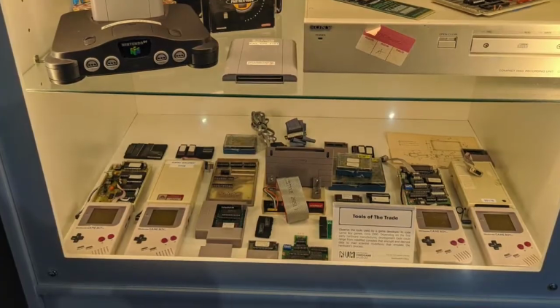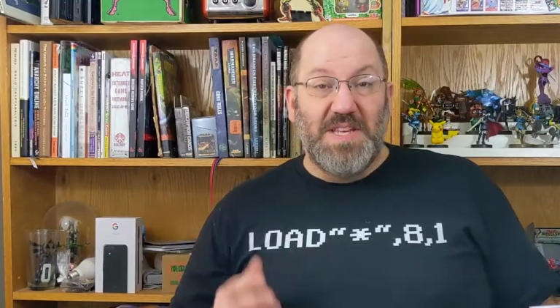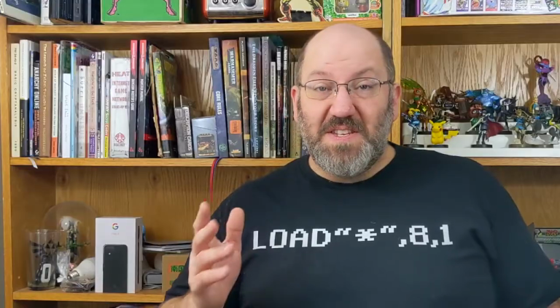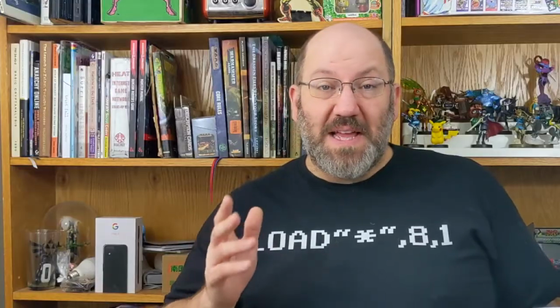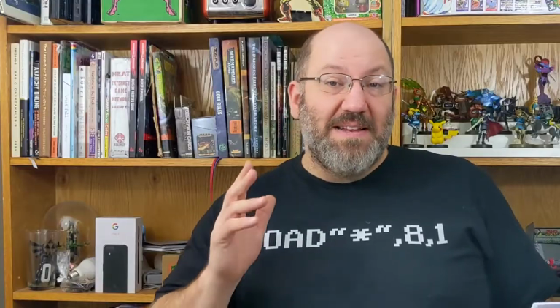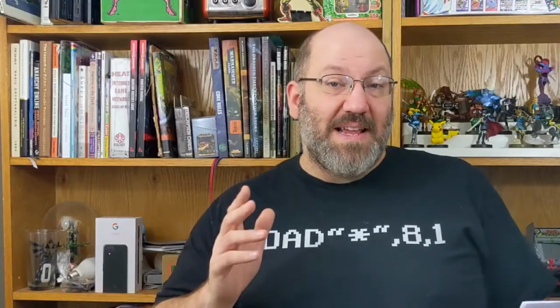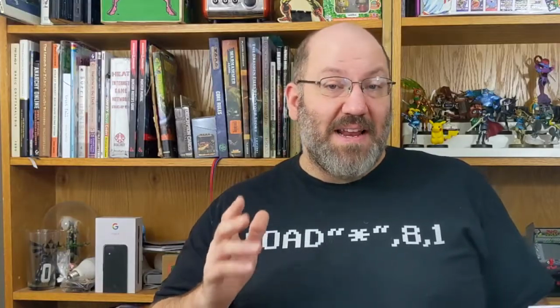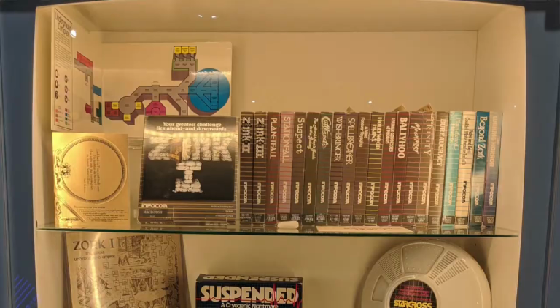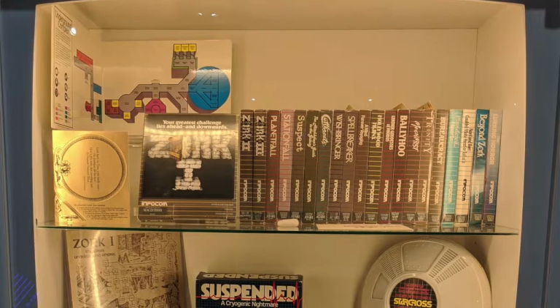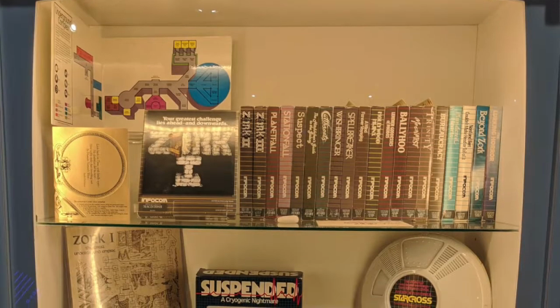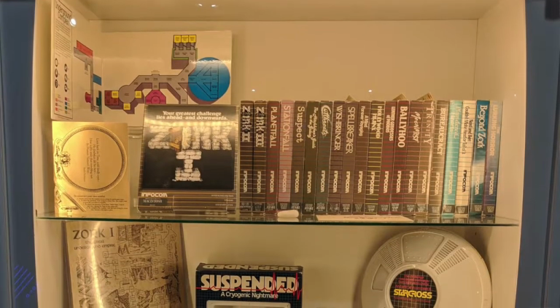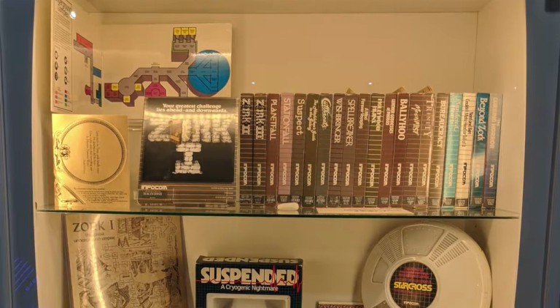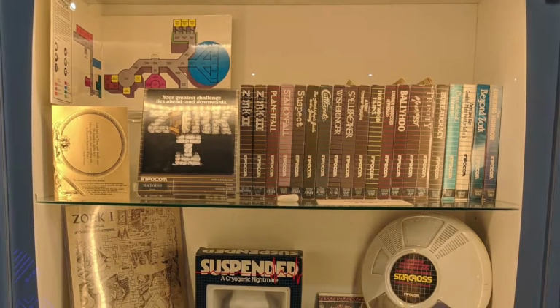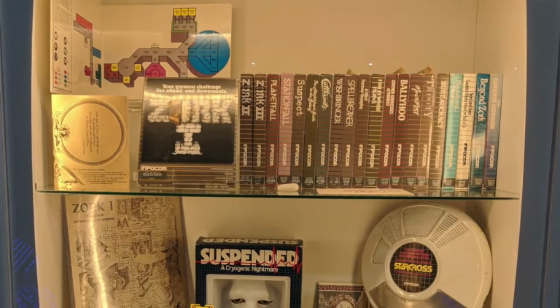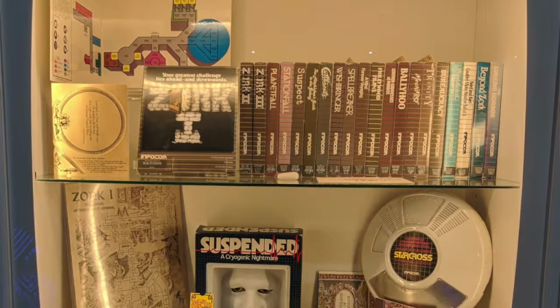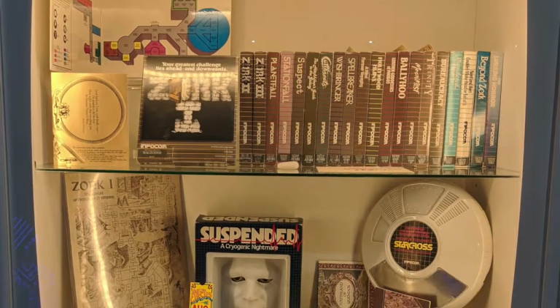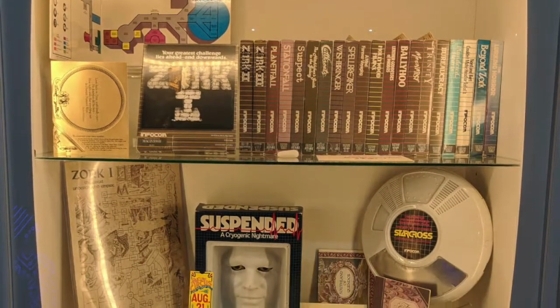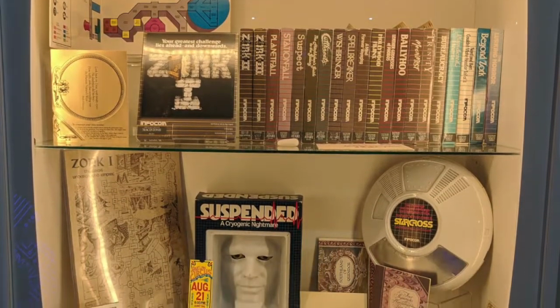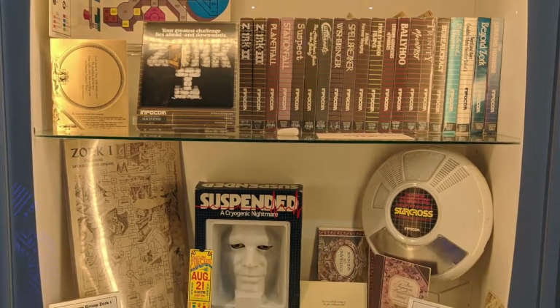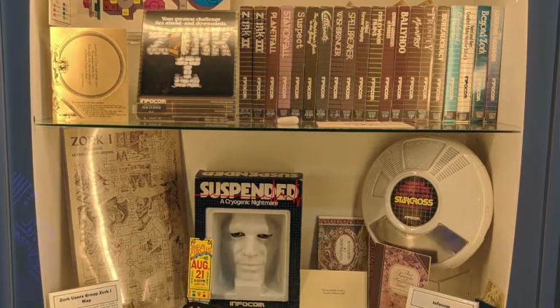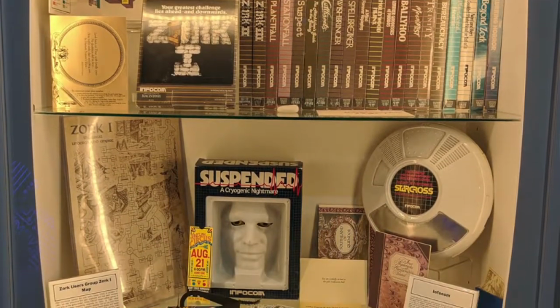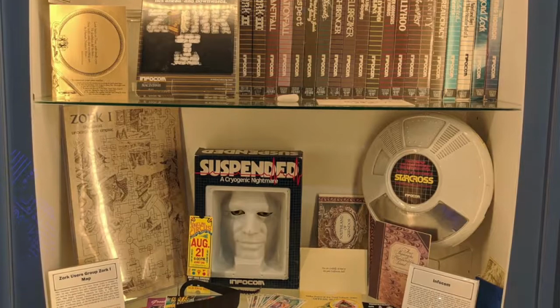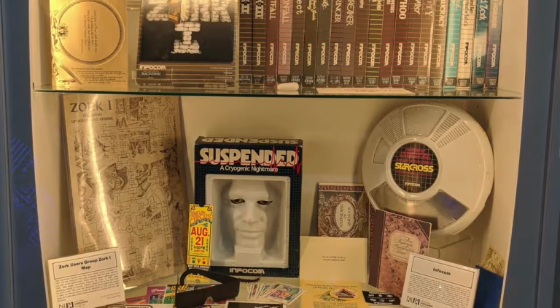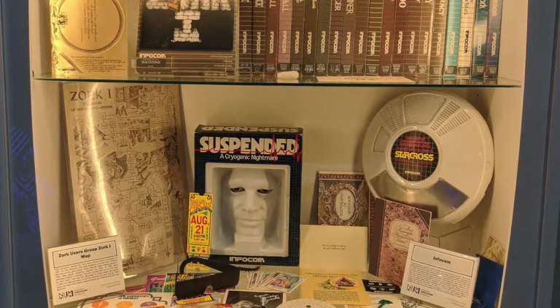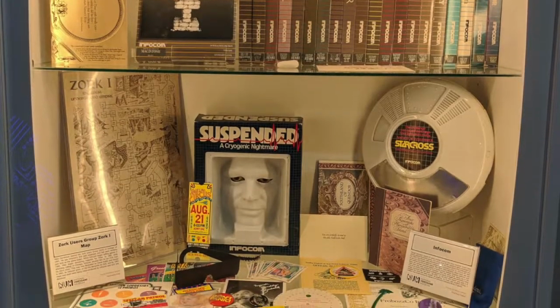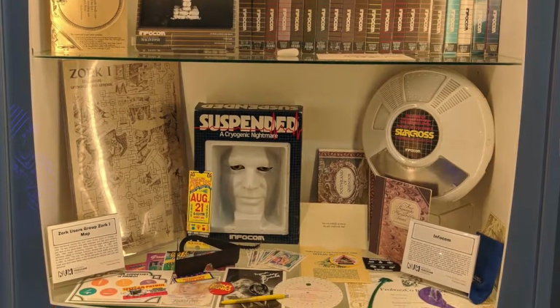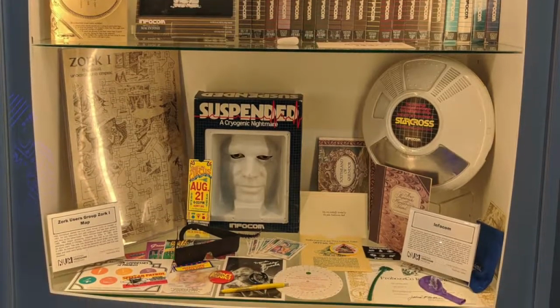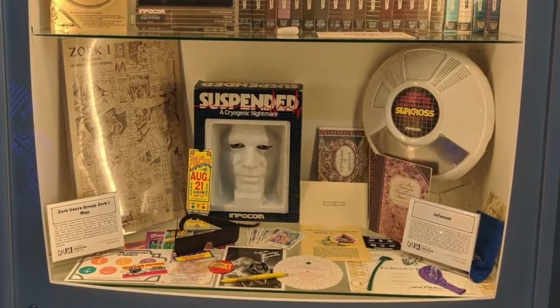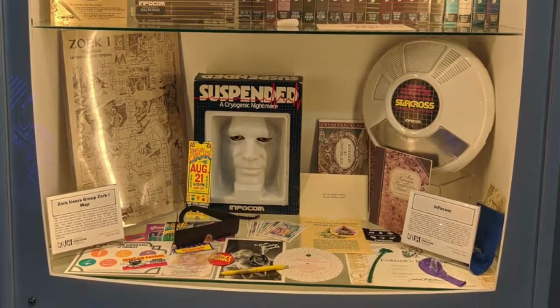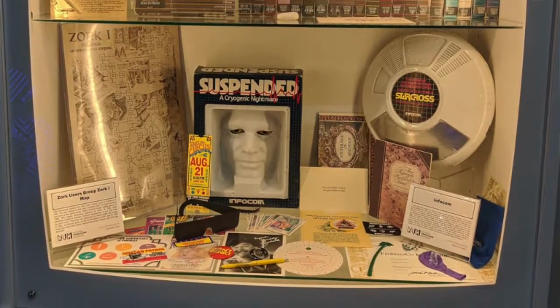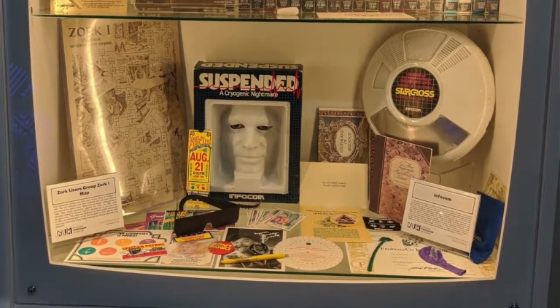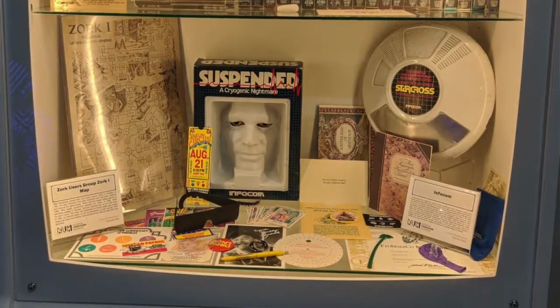This display dedicated to Infocom was intriguing to me, because I had only seen about three quarters of the games that were in there.